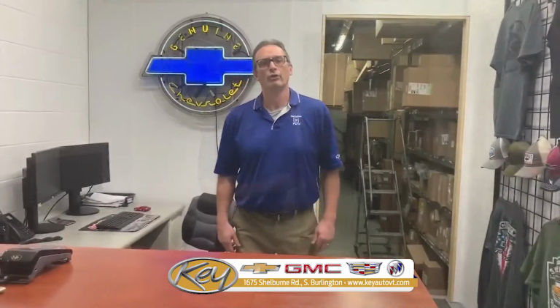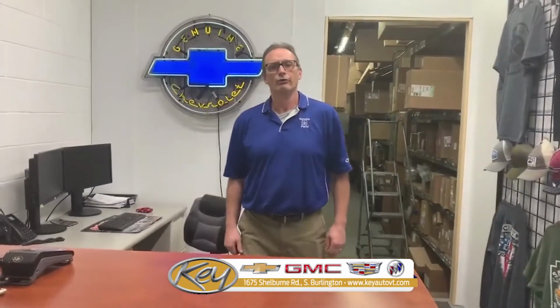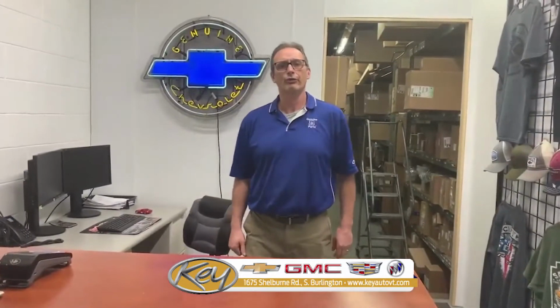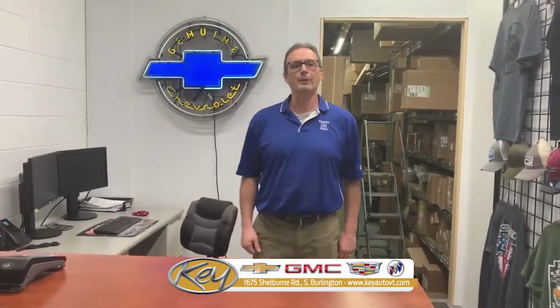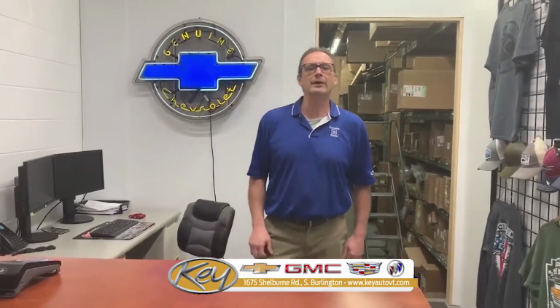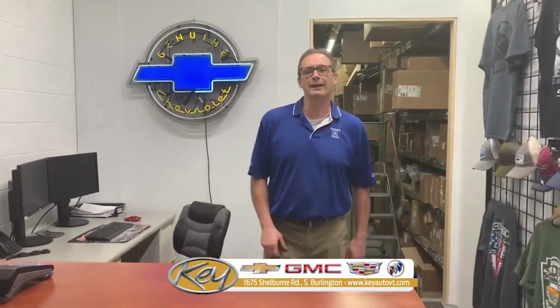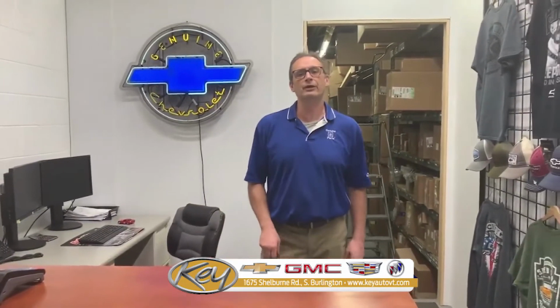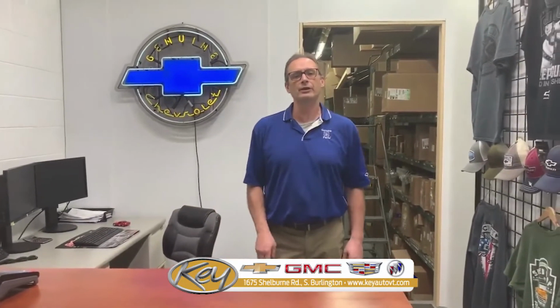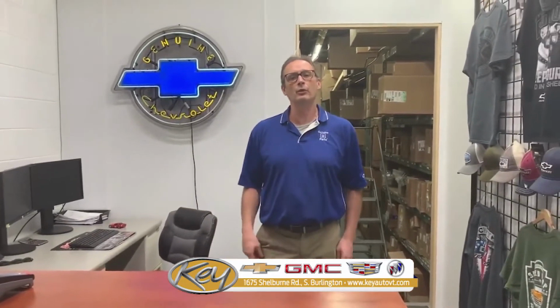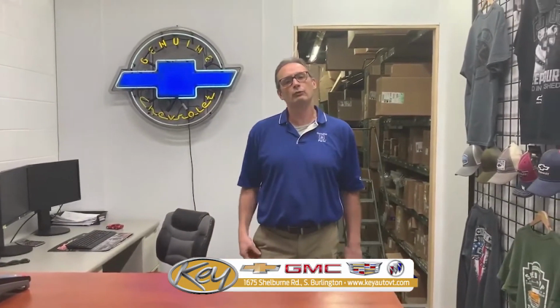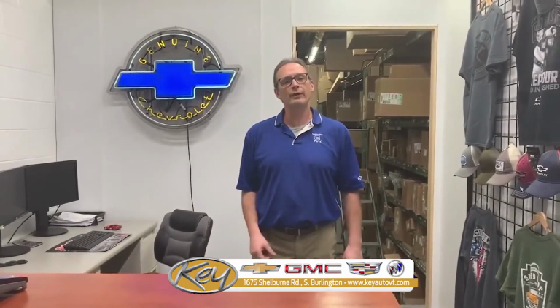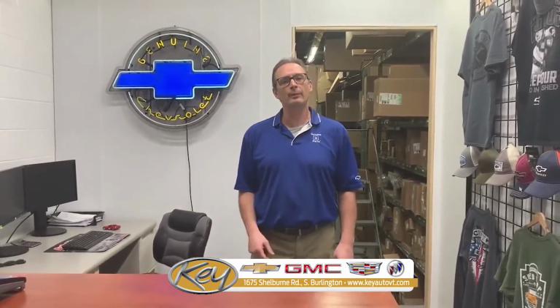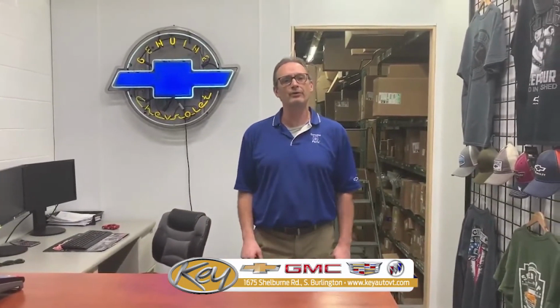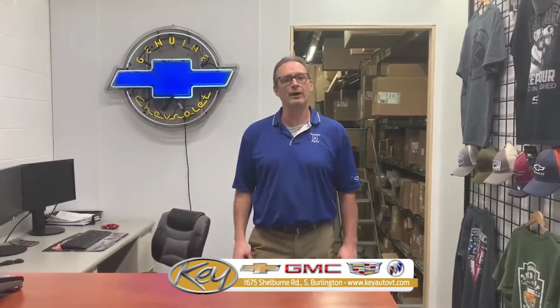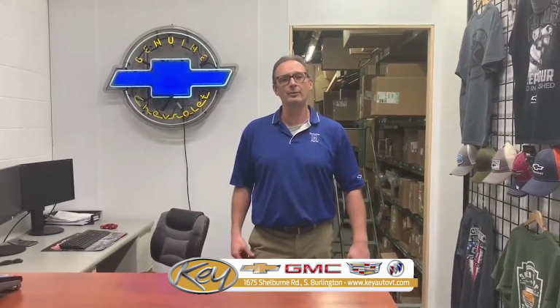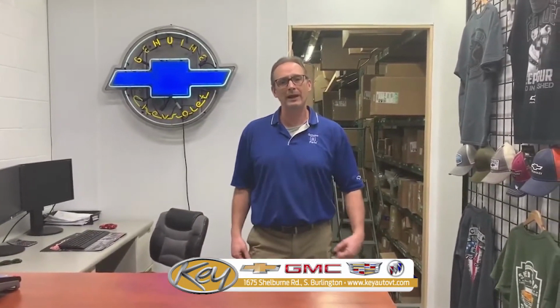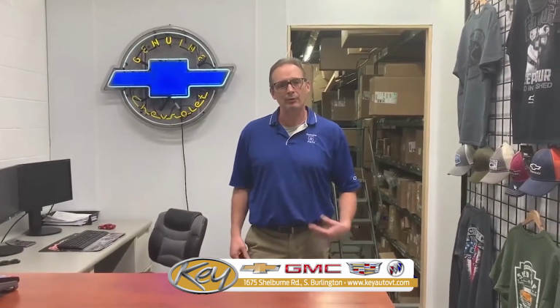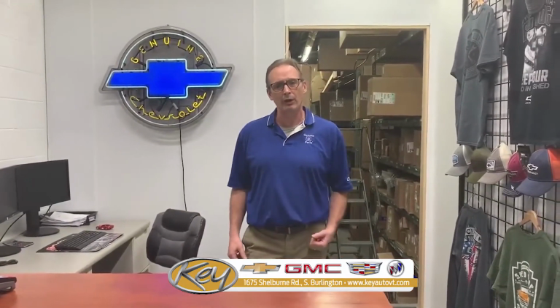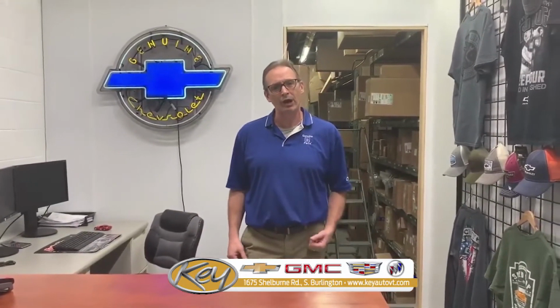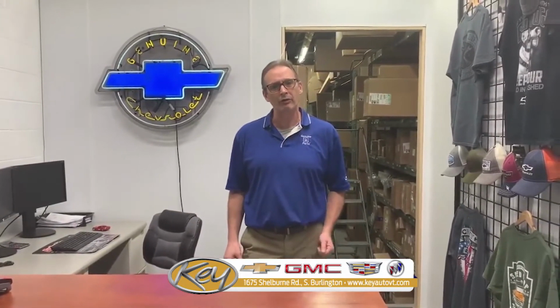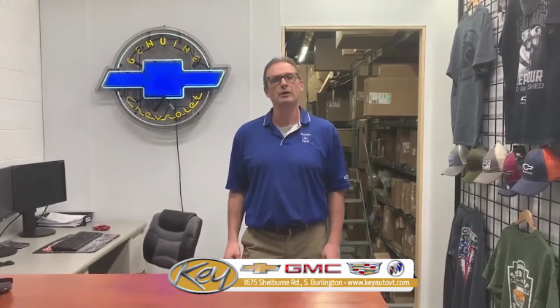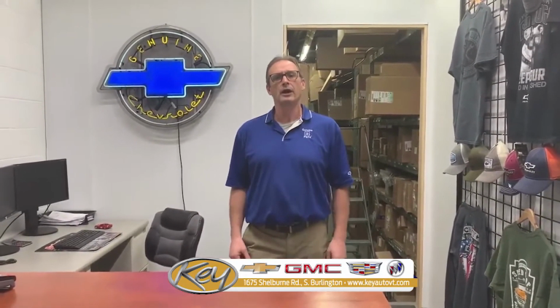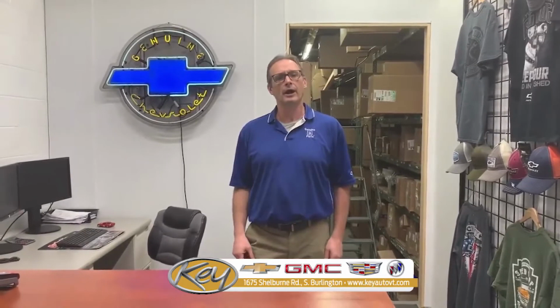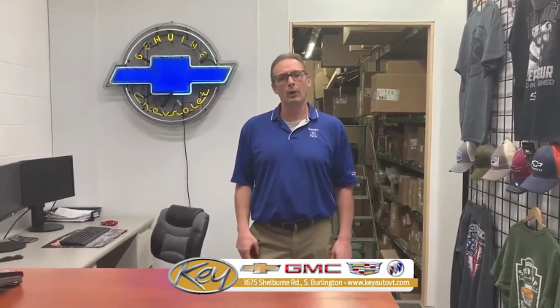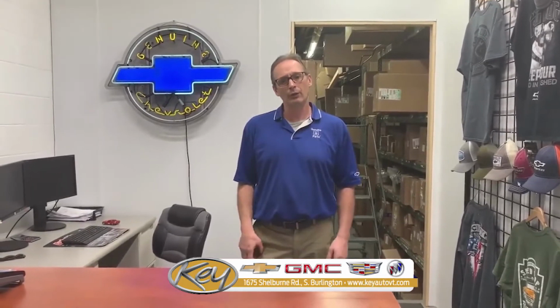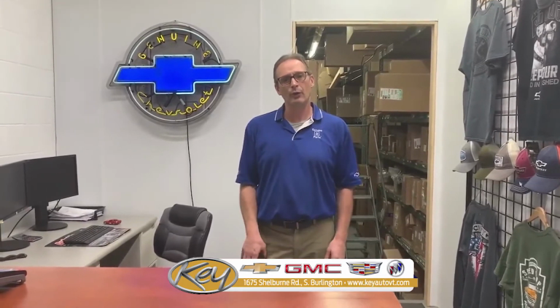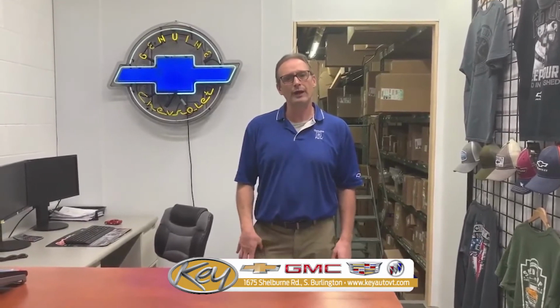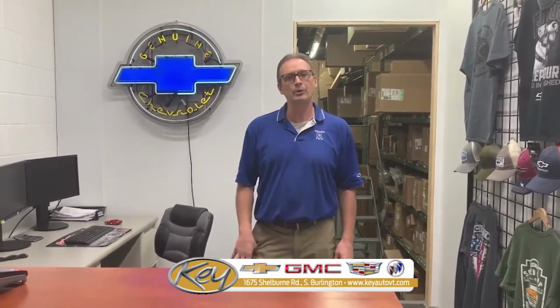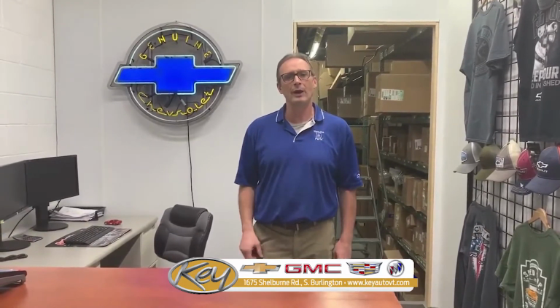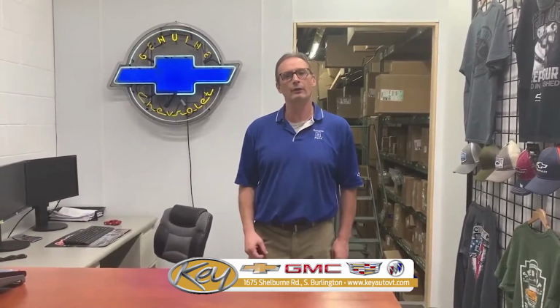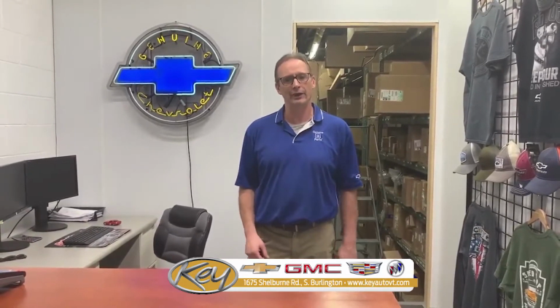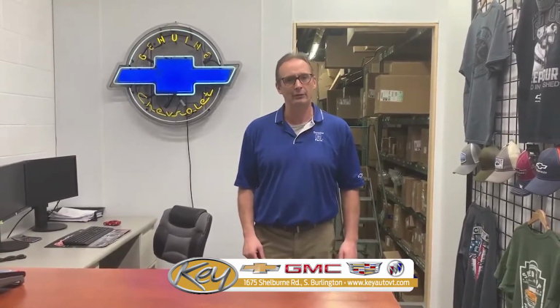So stop in at the Key new retail parts counter. My name is Rick Goslin. I look forward to helping you out. Thank you.